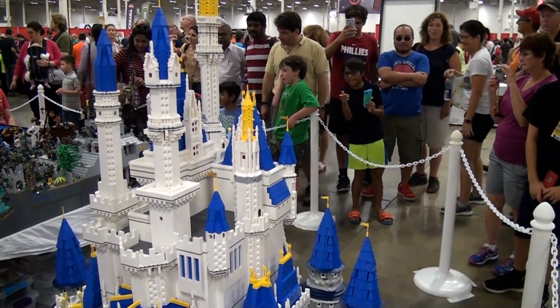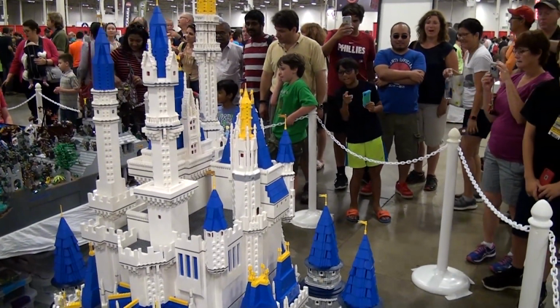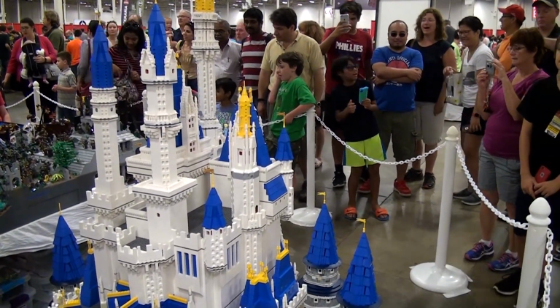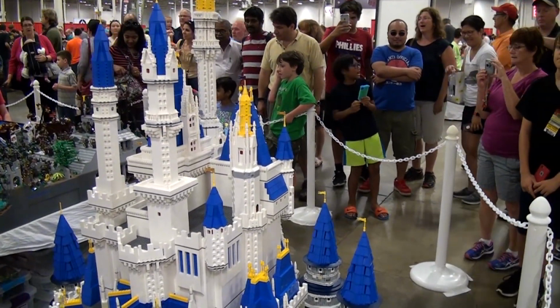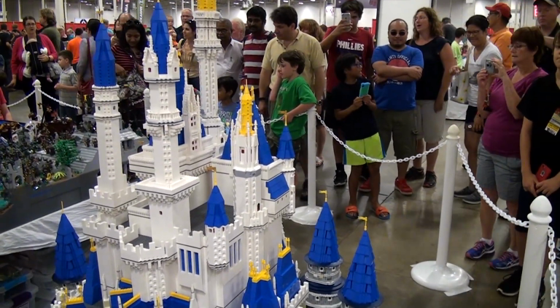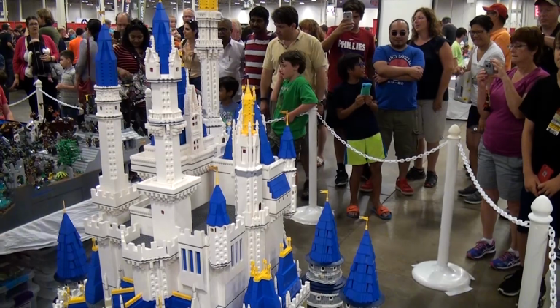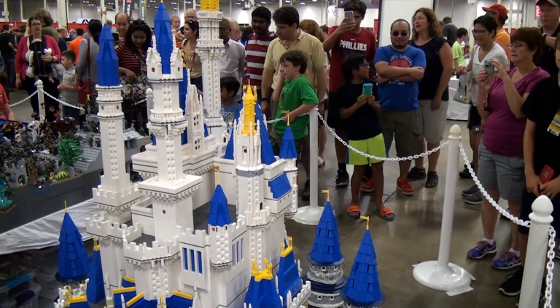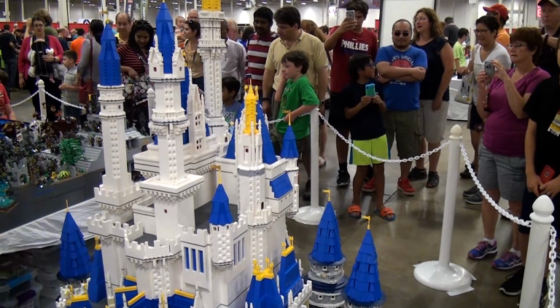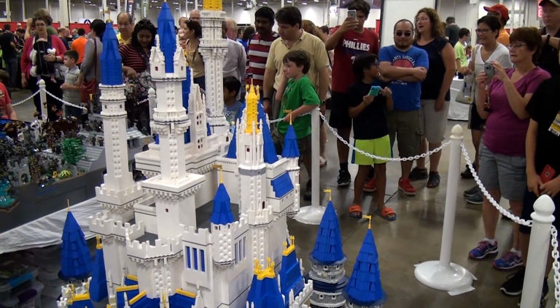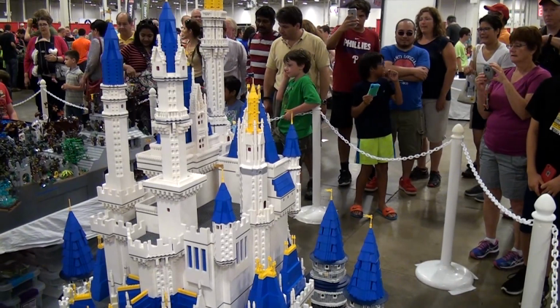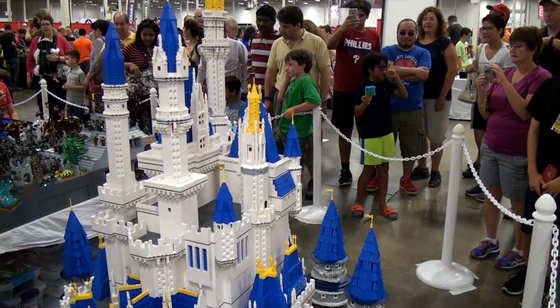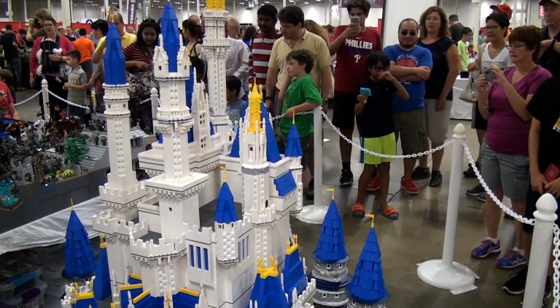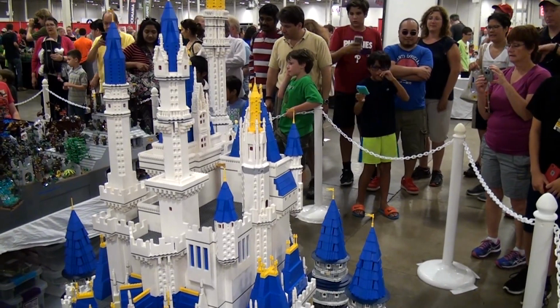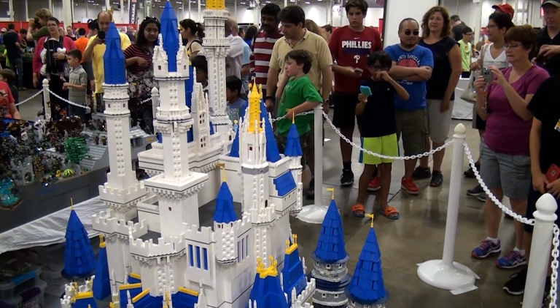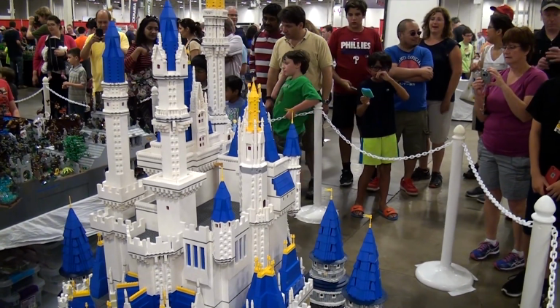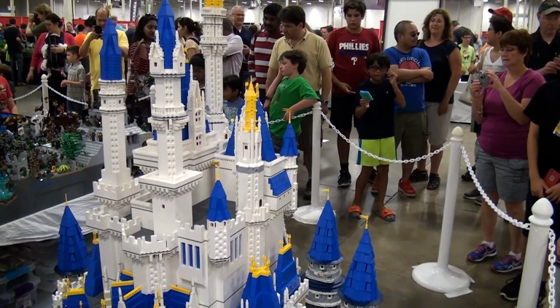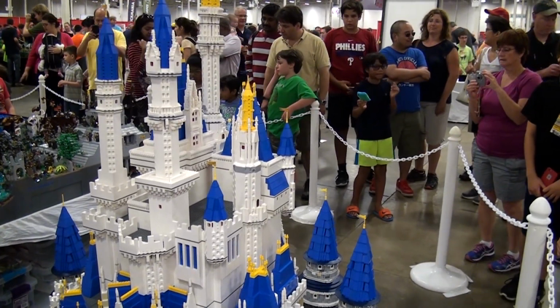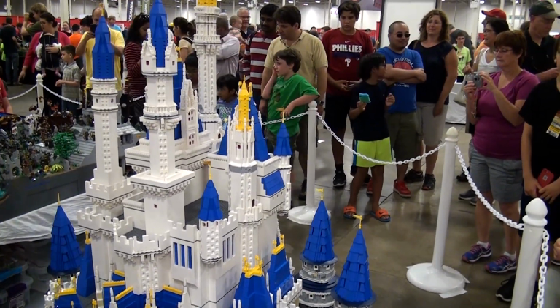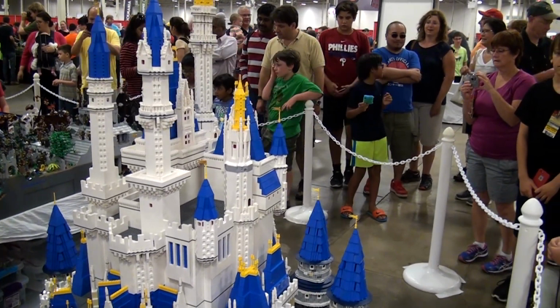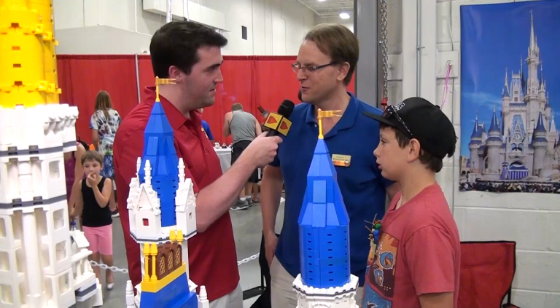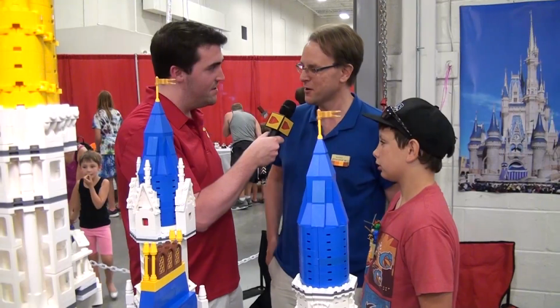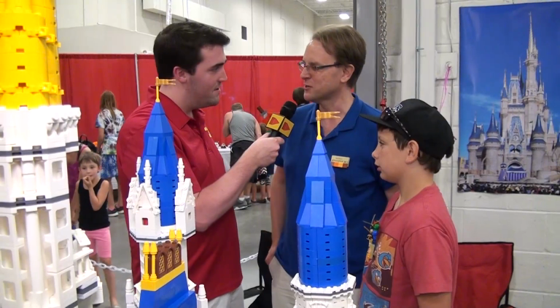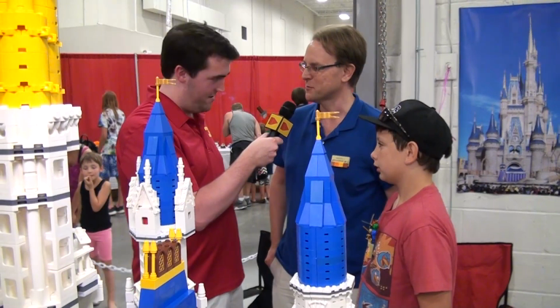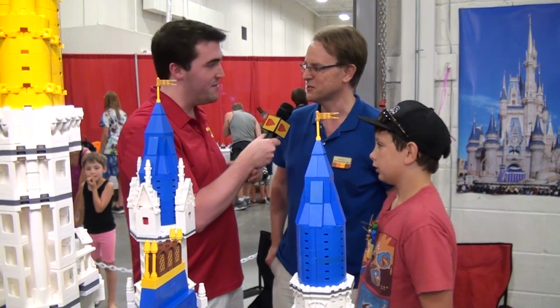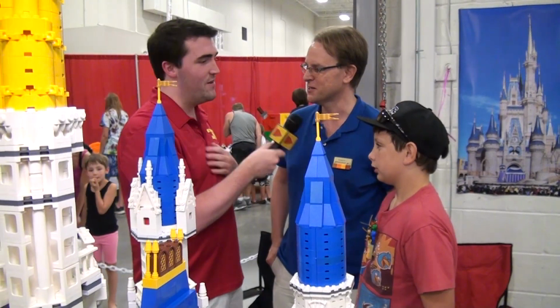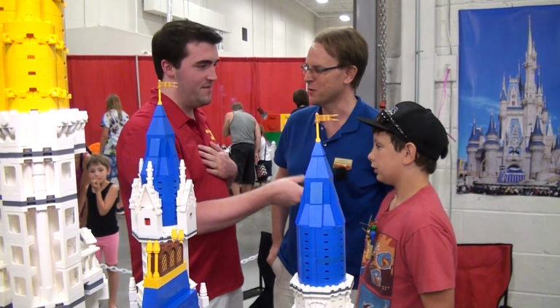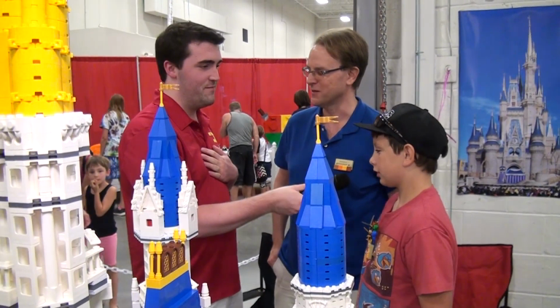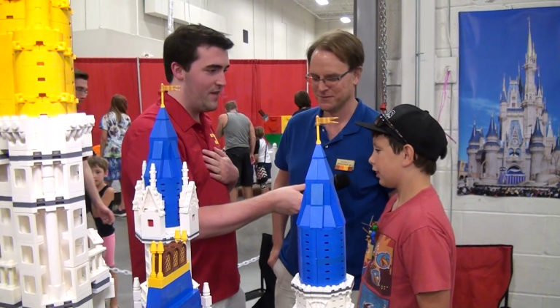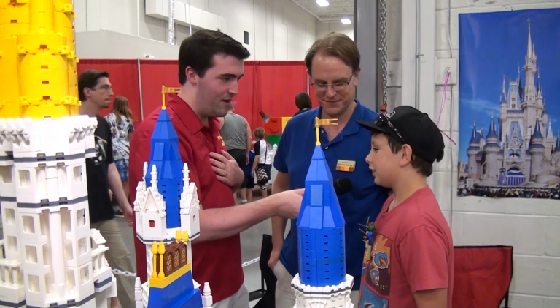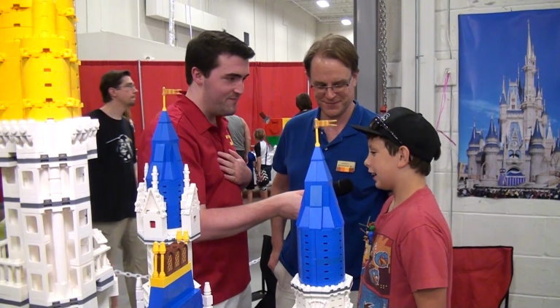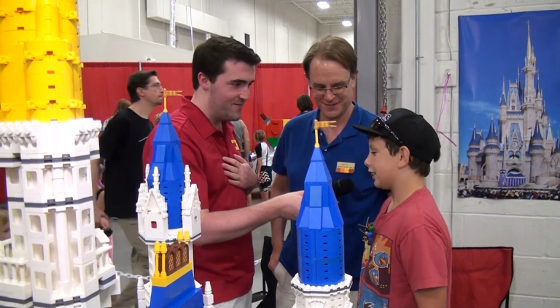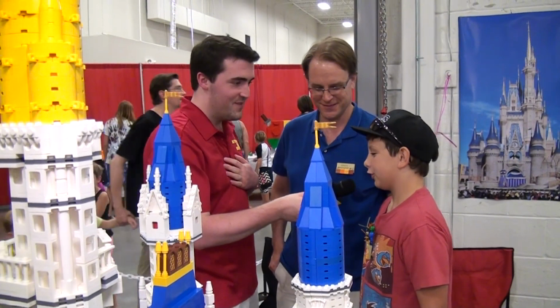Thank goodness for BrickLink. Thank you guys so much for sharing, I appreciate it. Thank you very much, appreciate it as well.